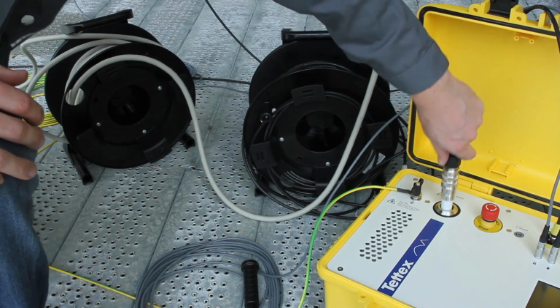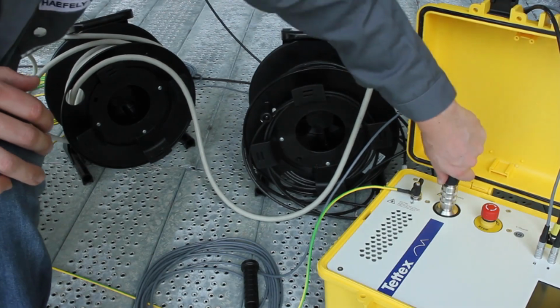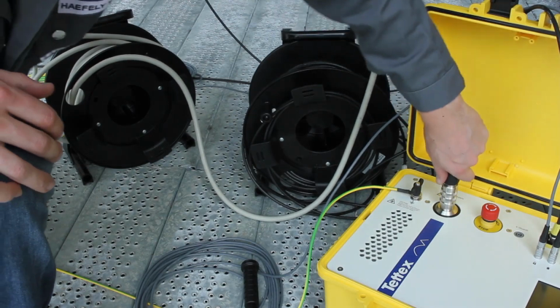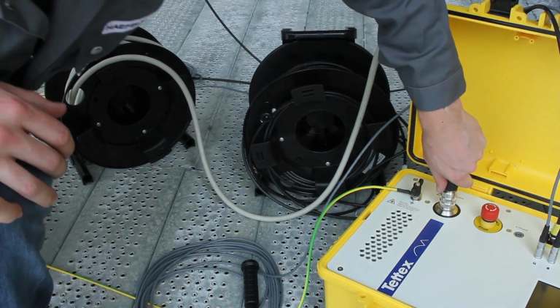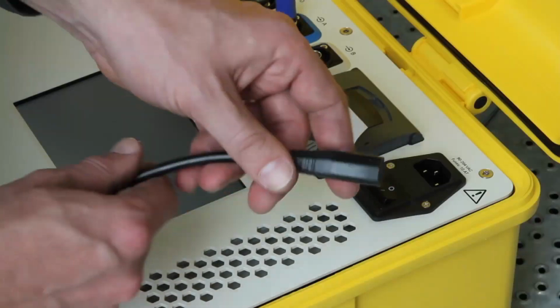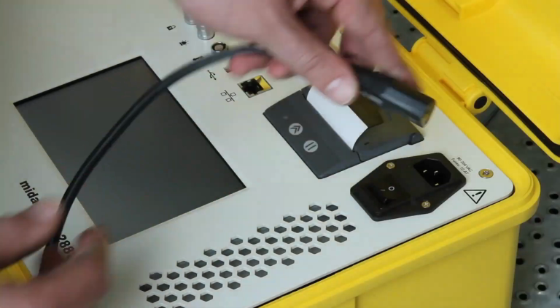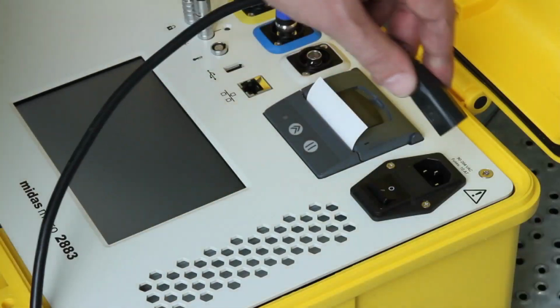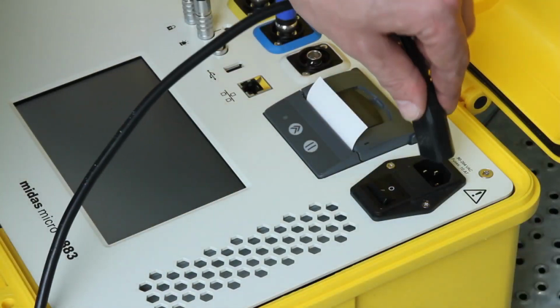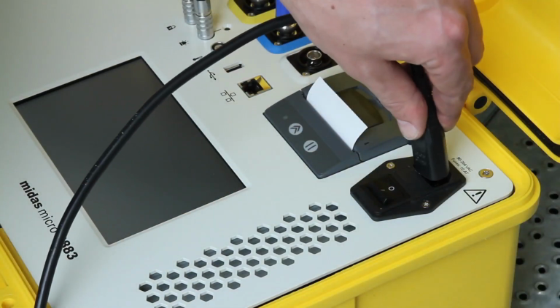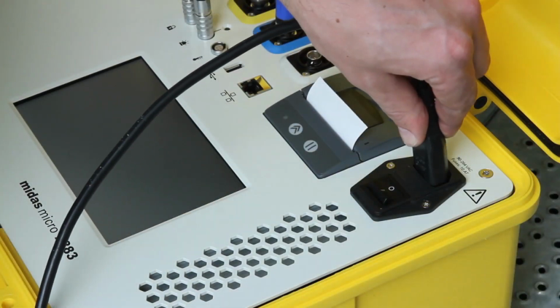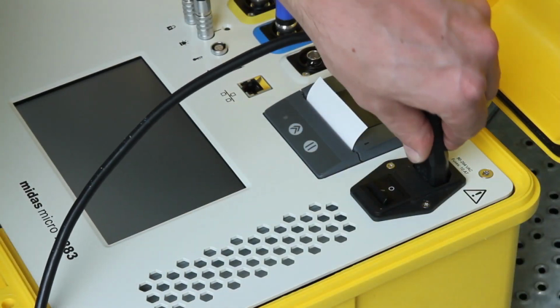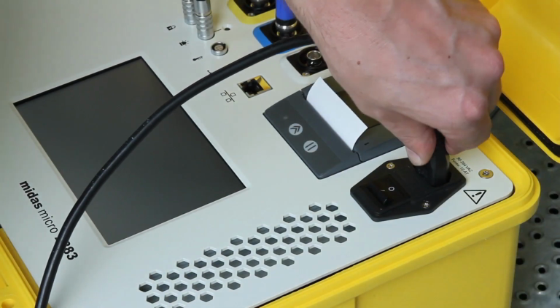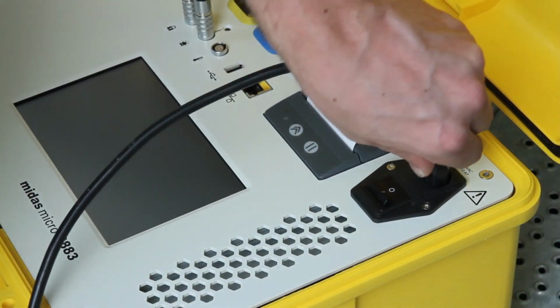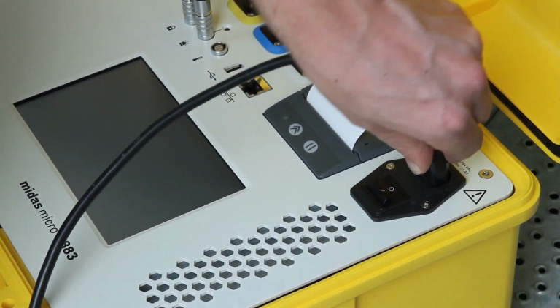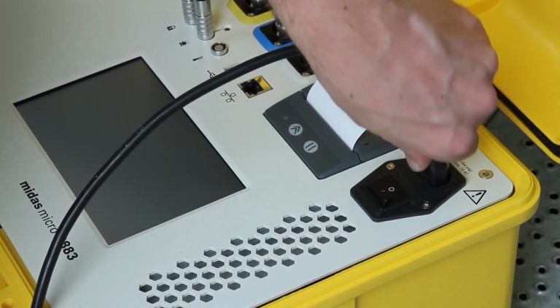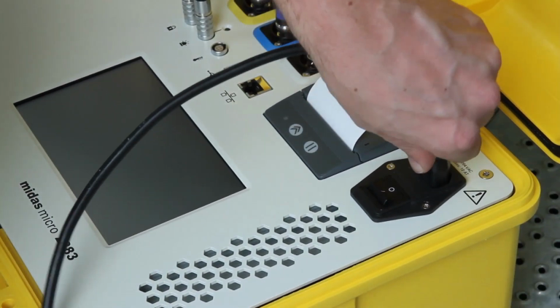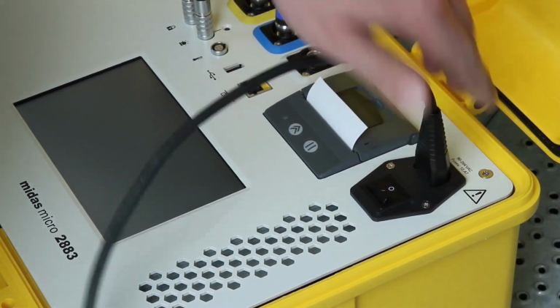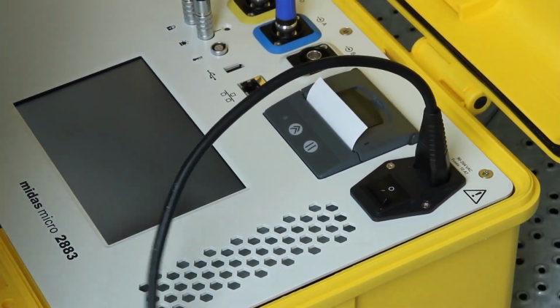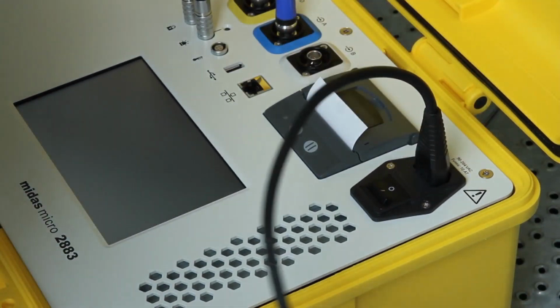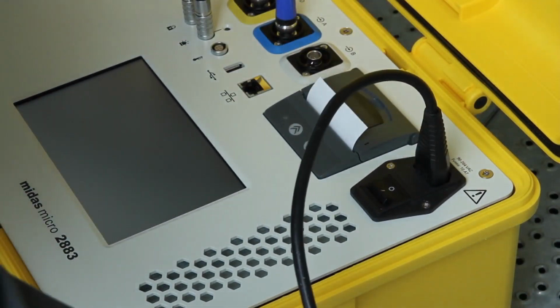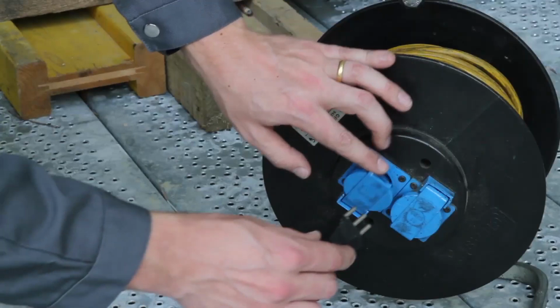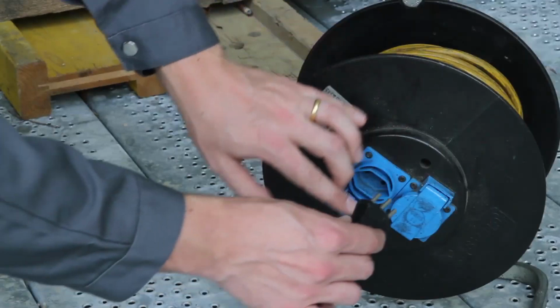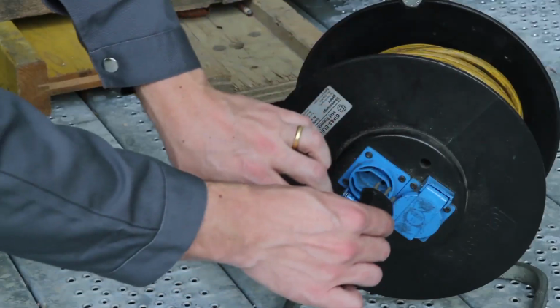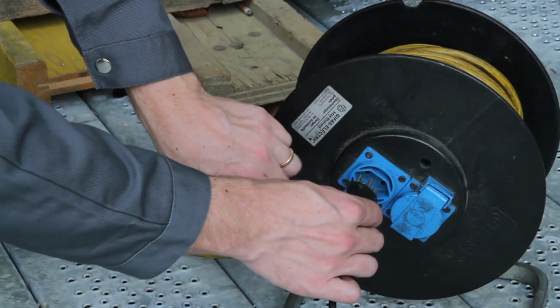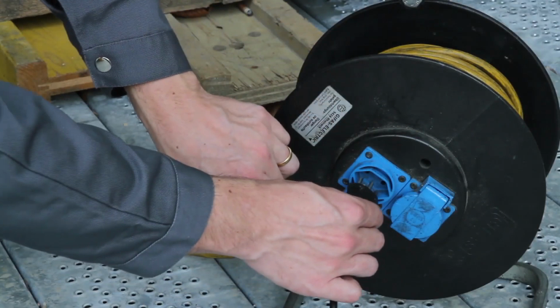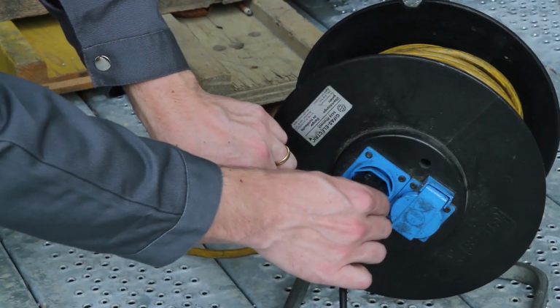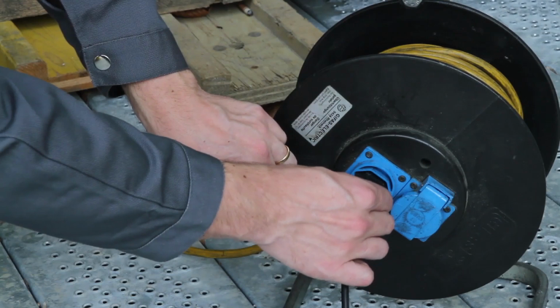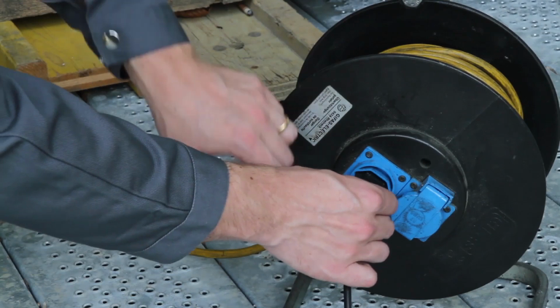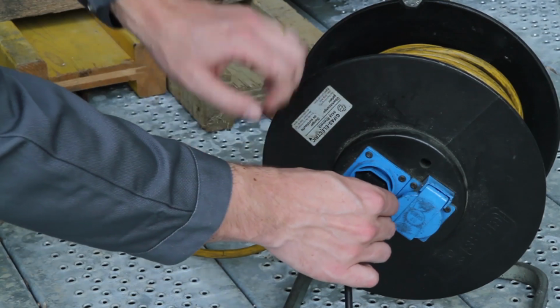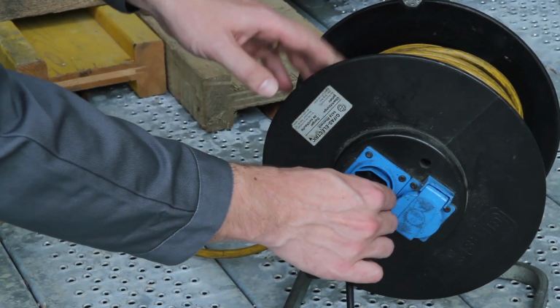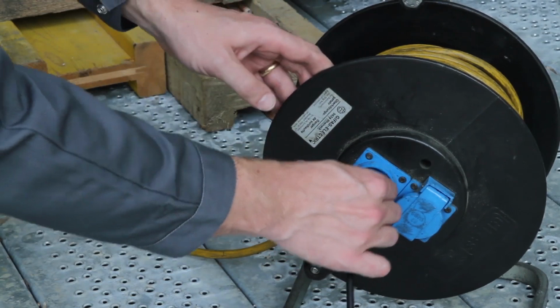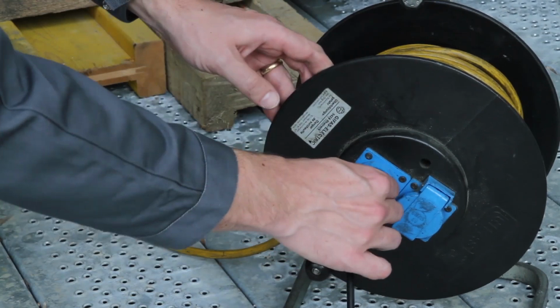Finally, connect the mains power input connection. This should always be the last step in setting up the instrument.